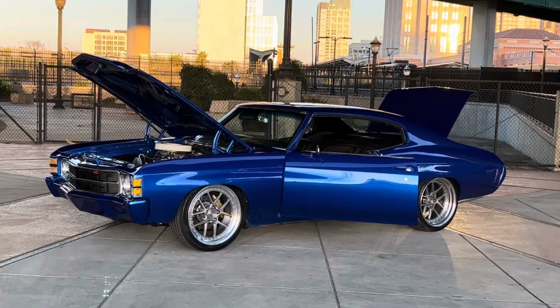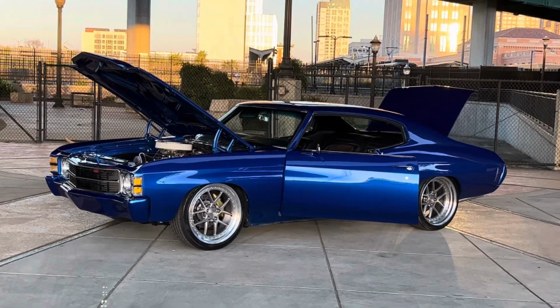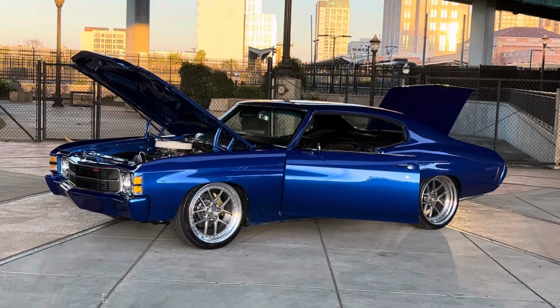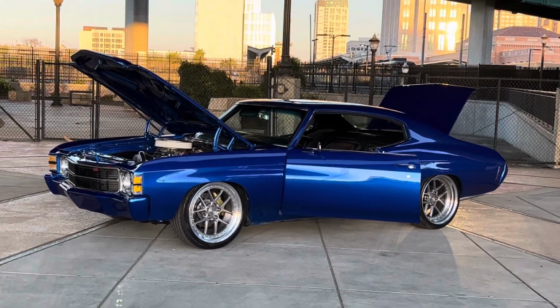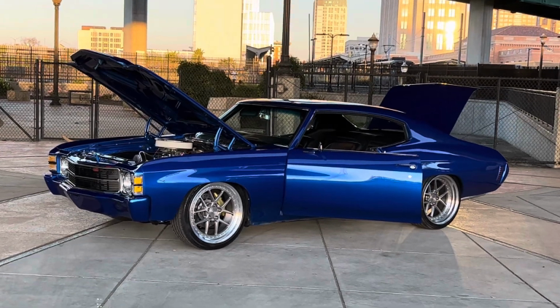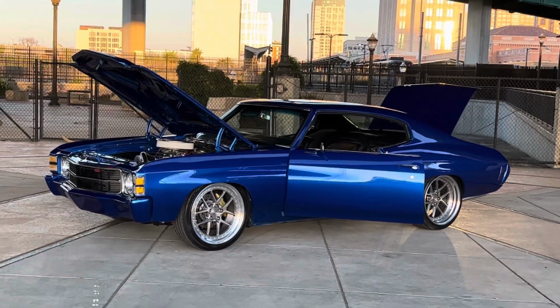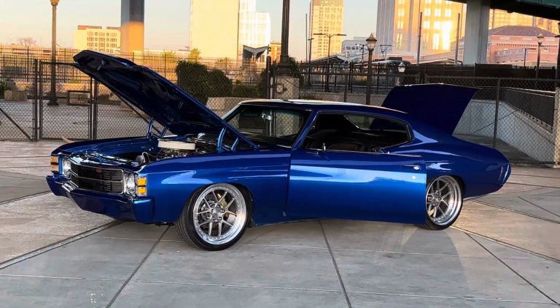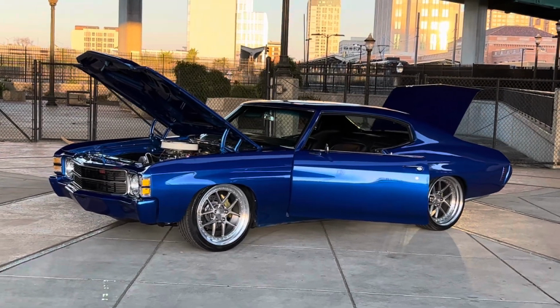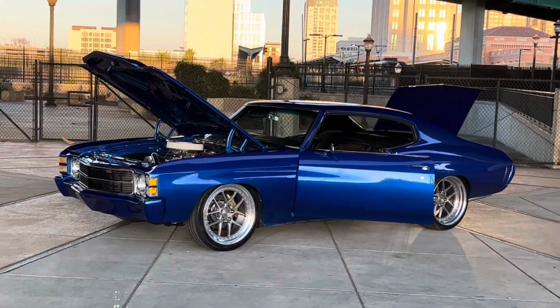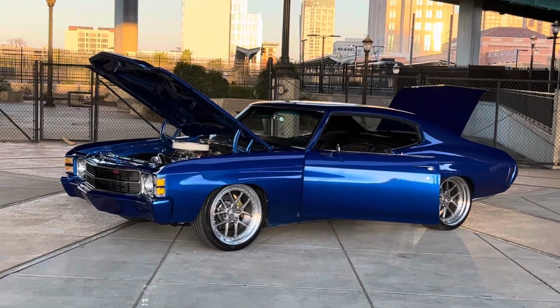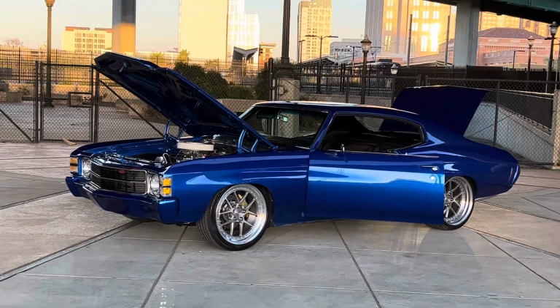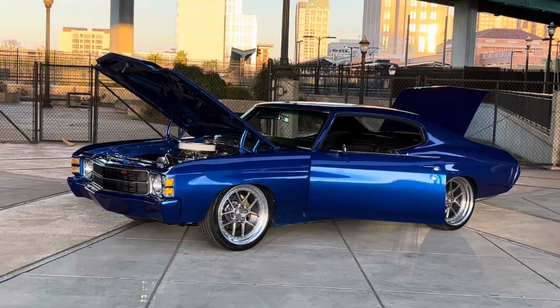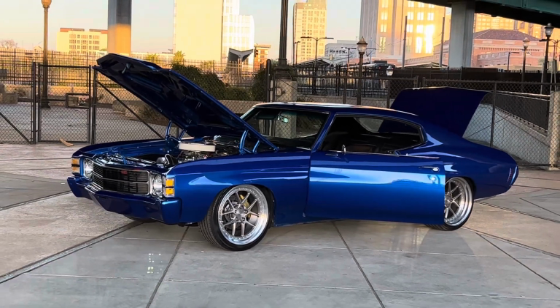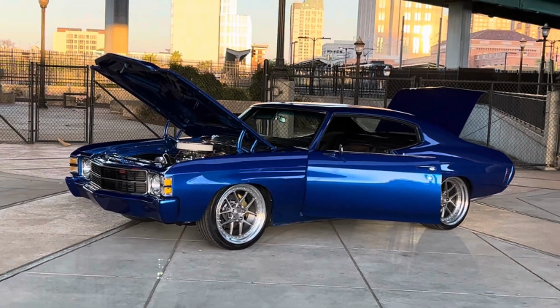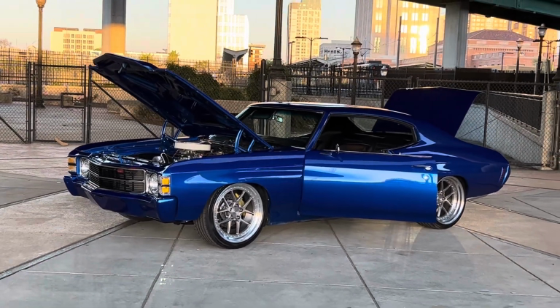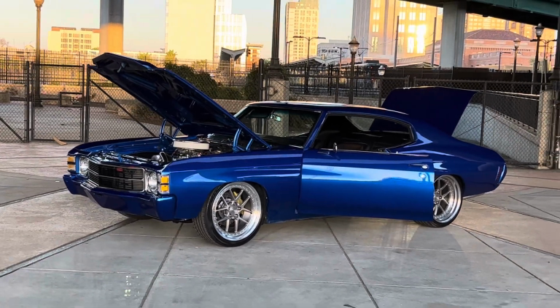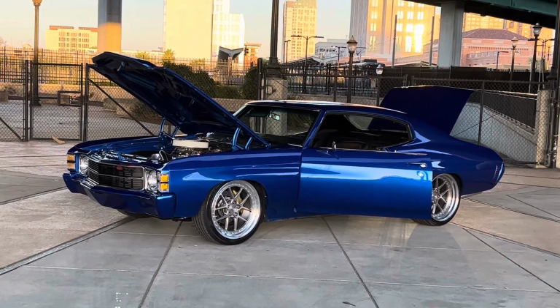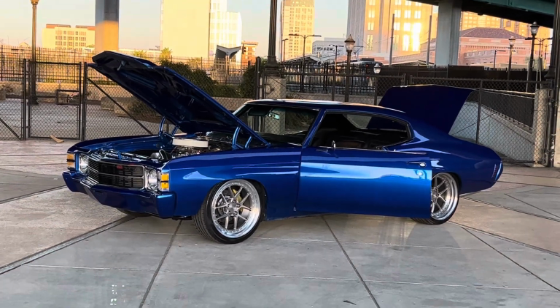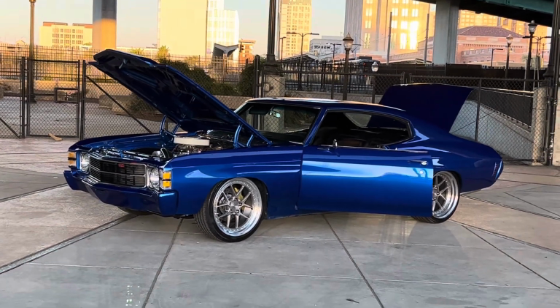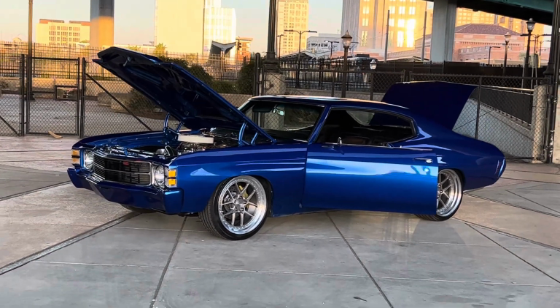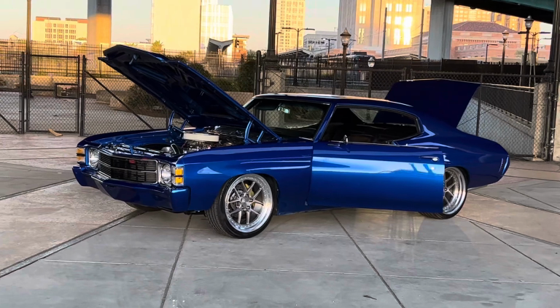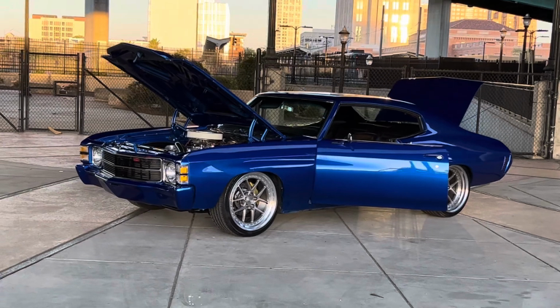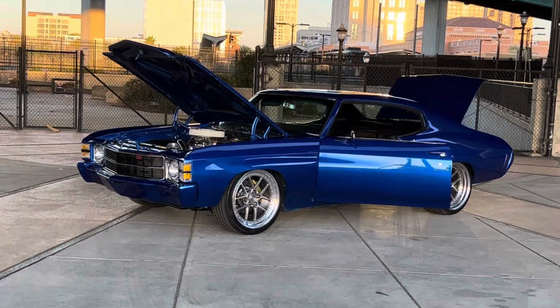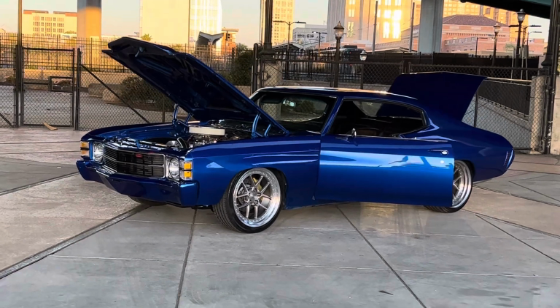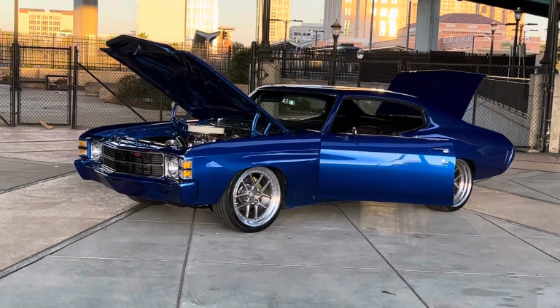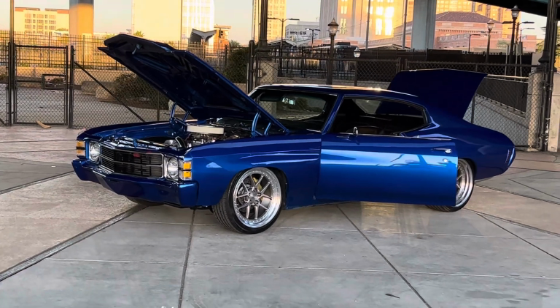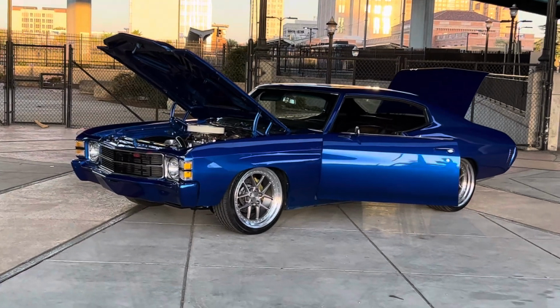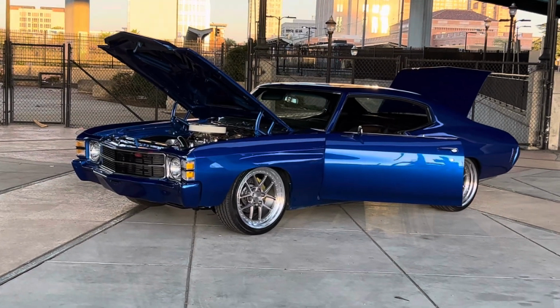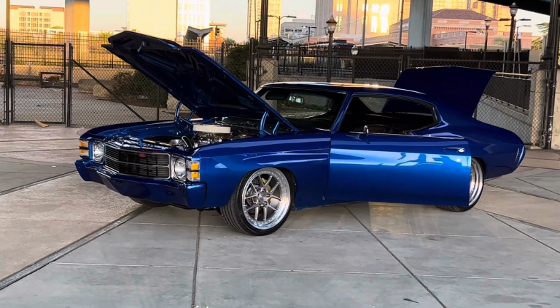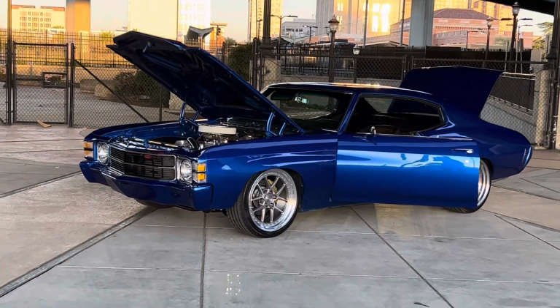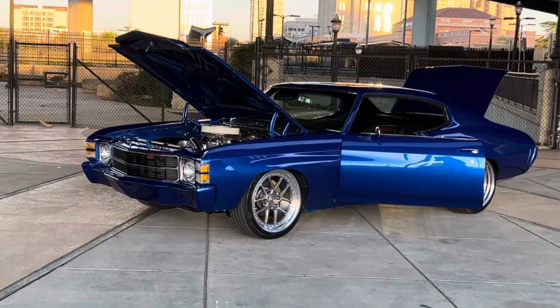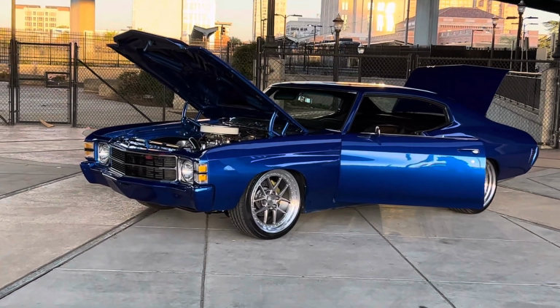How's it going everybody? Check out this Norges 1971 rest in law Chevelle.